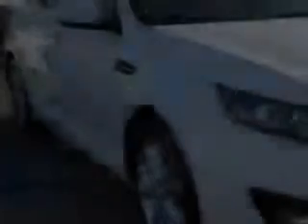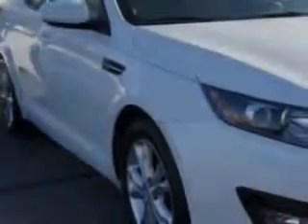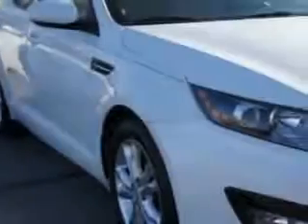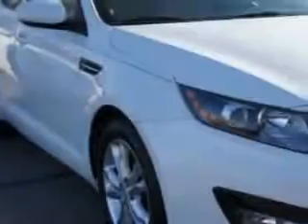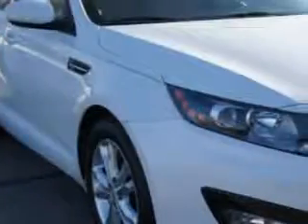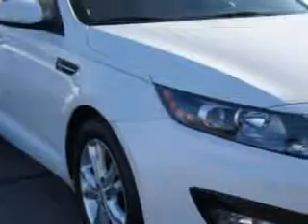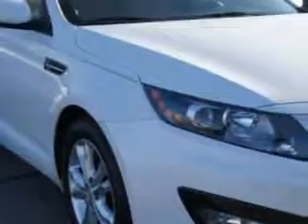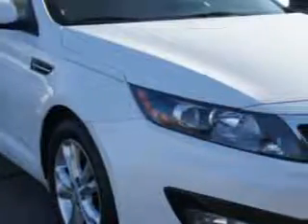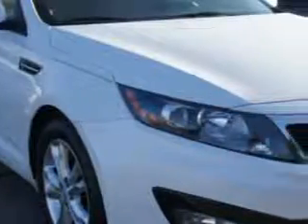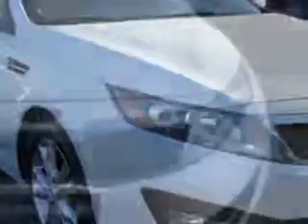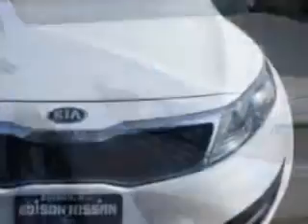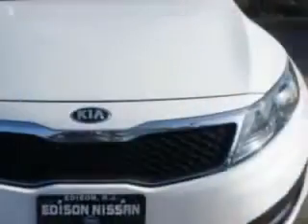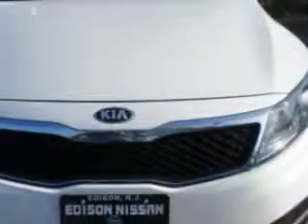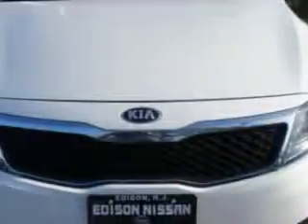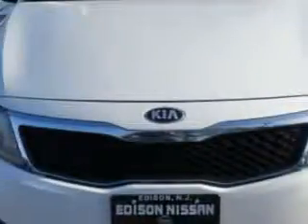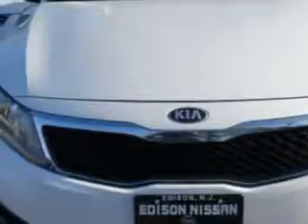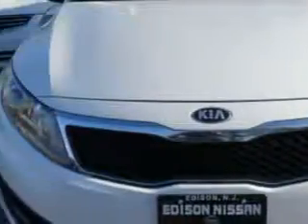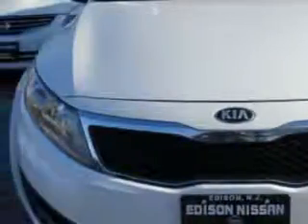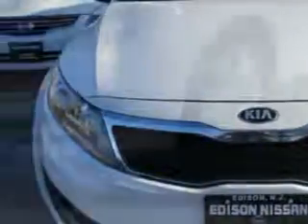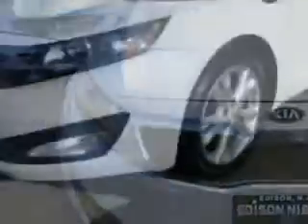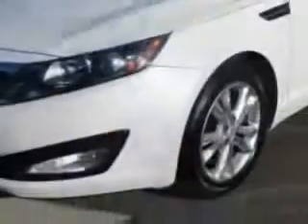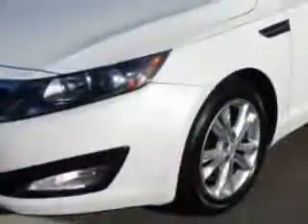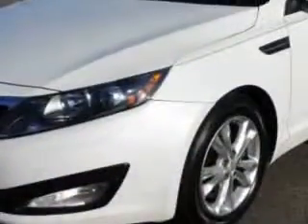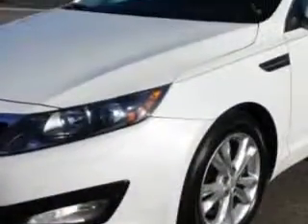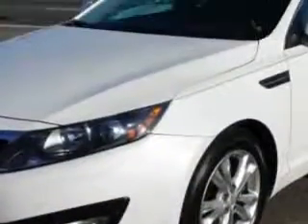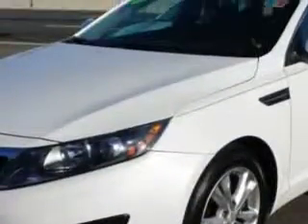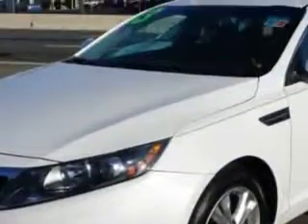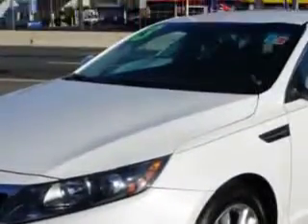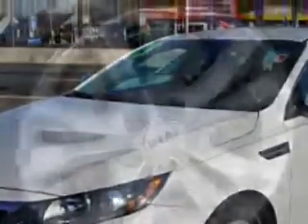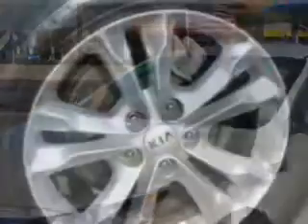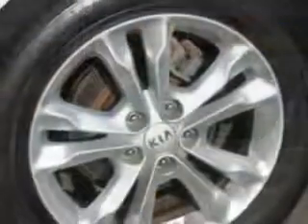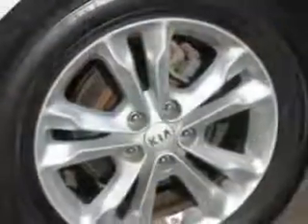Imagine driving the Snow White Pearl 2013 Kia Optima four-door sedan LX, equipped with a four-cylinder engine and a Tiptronic transmission.